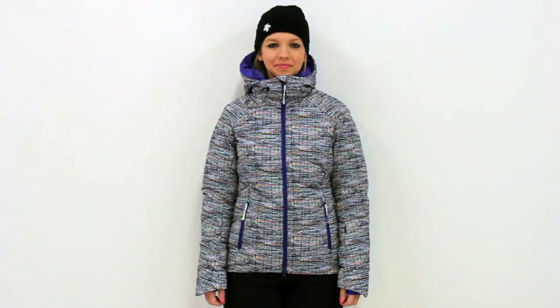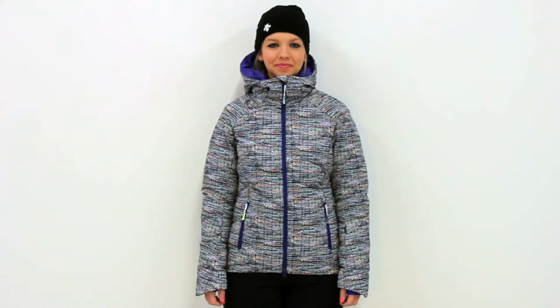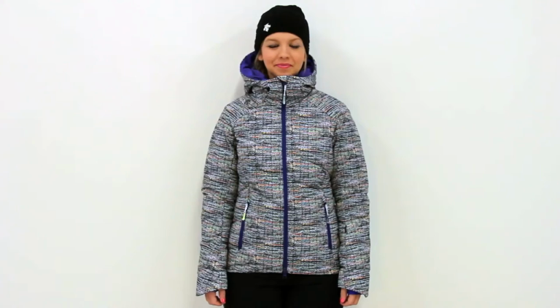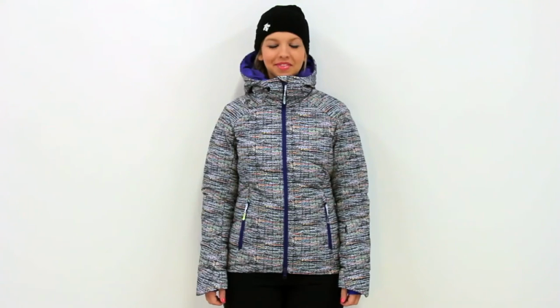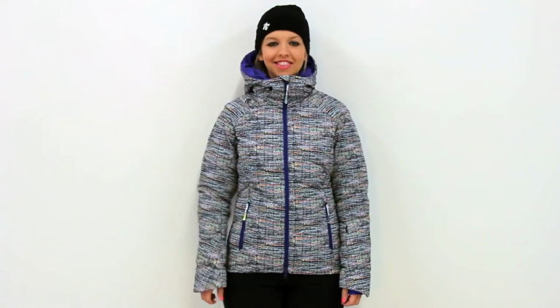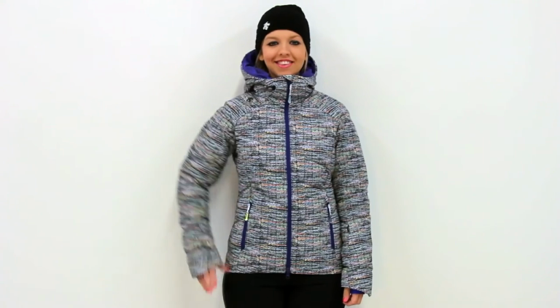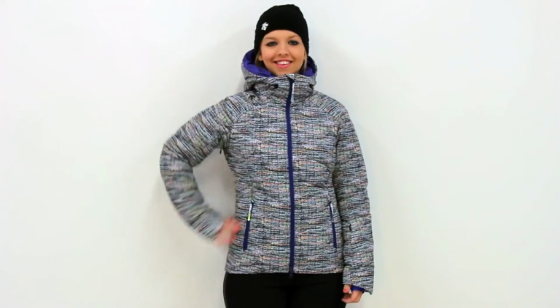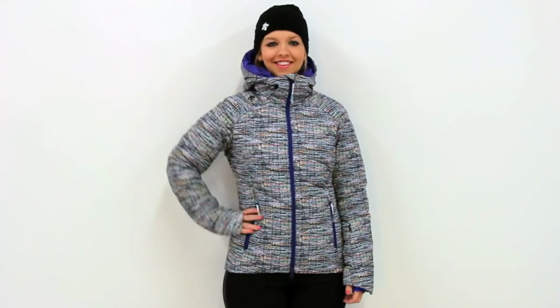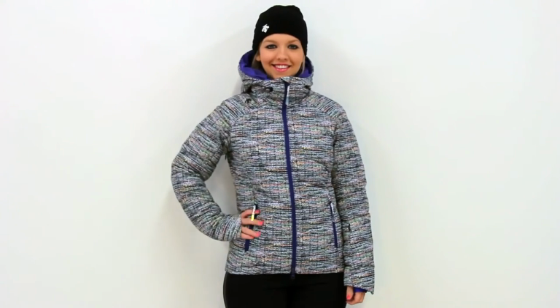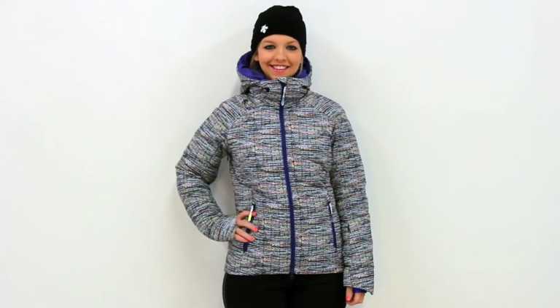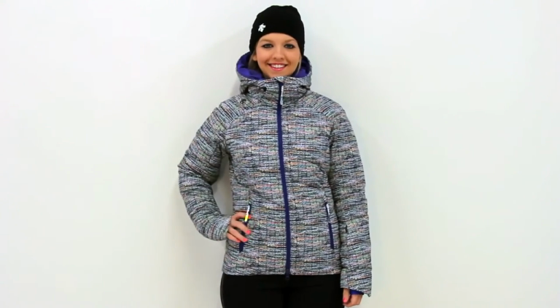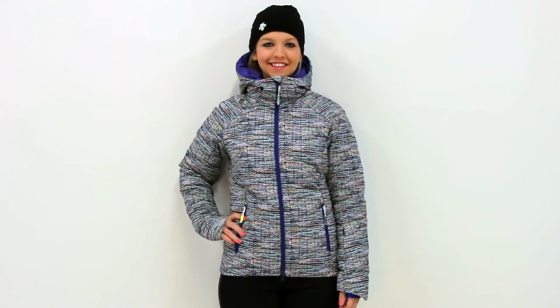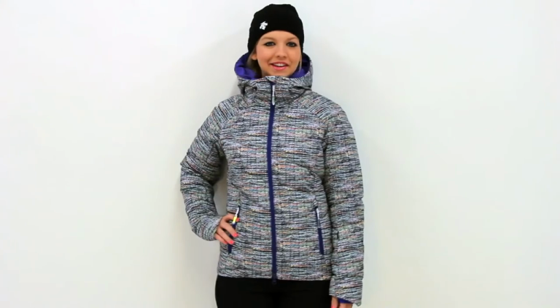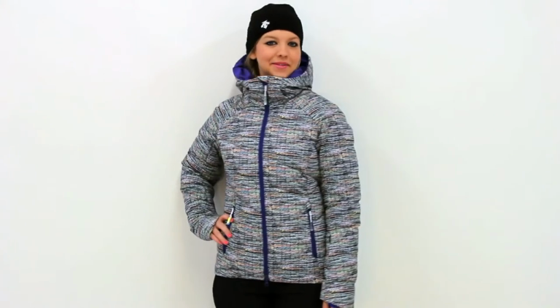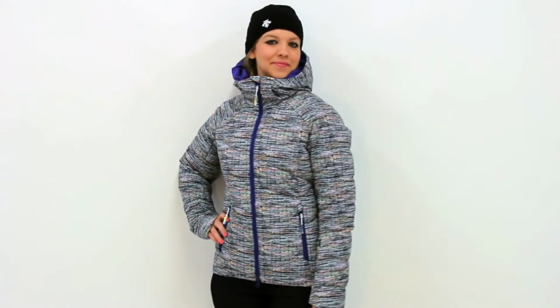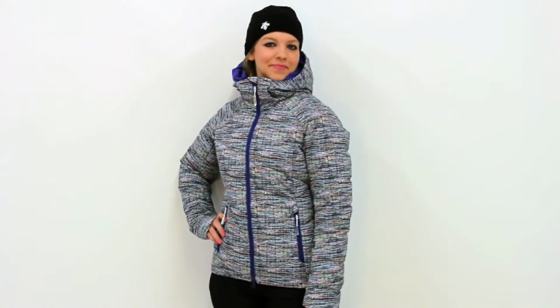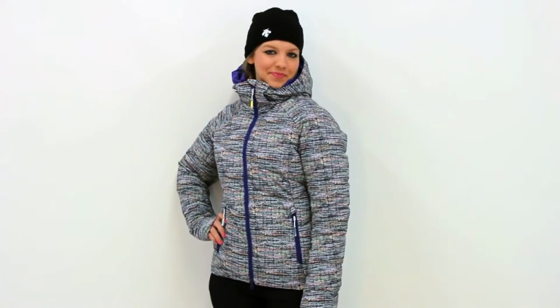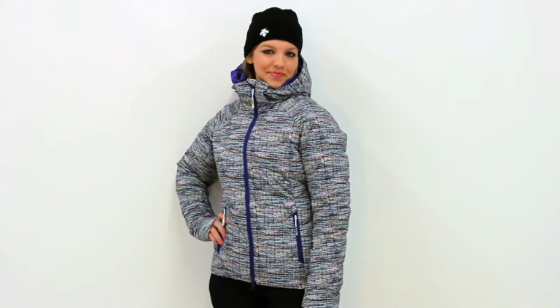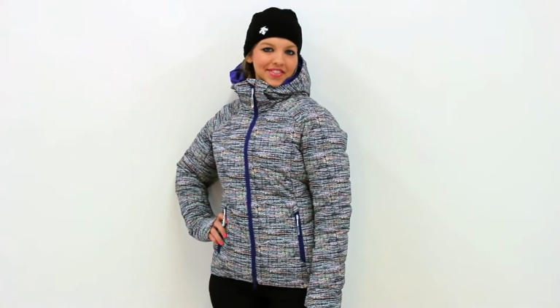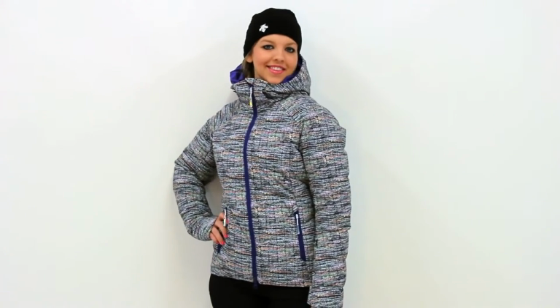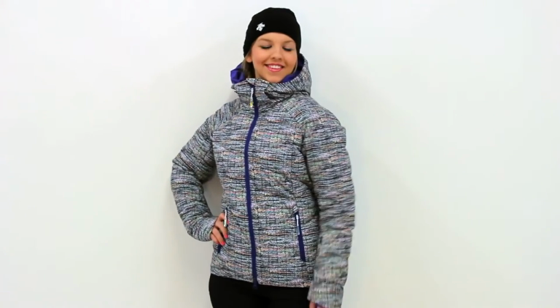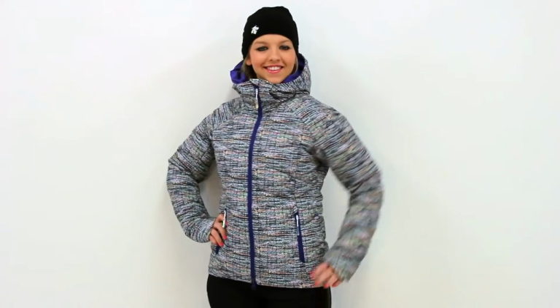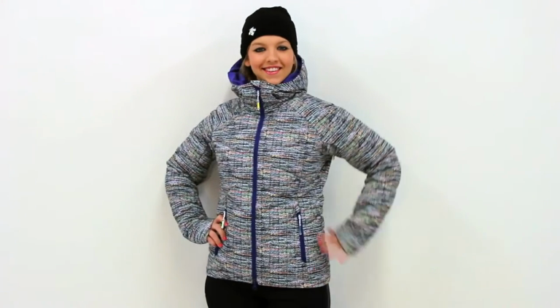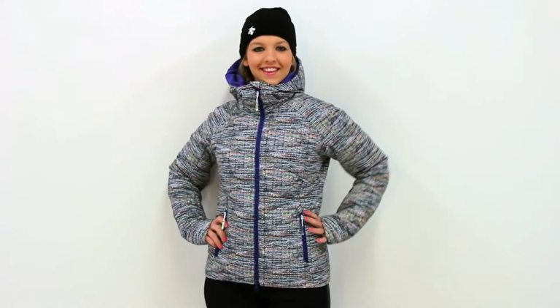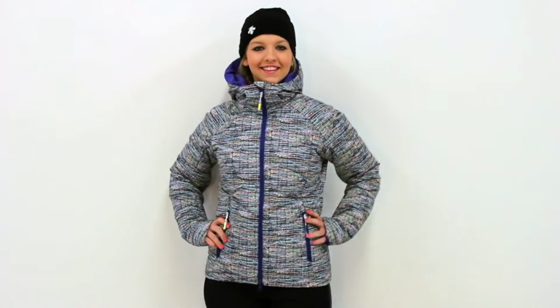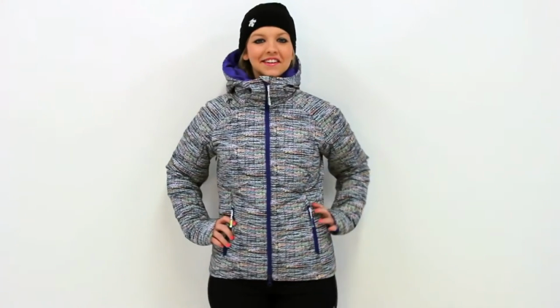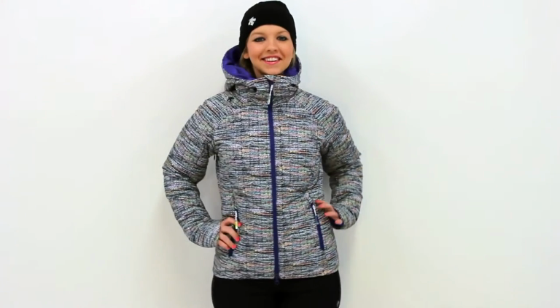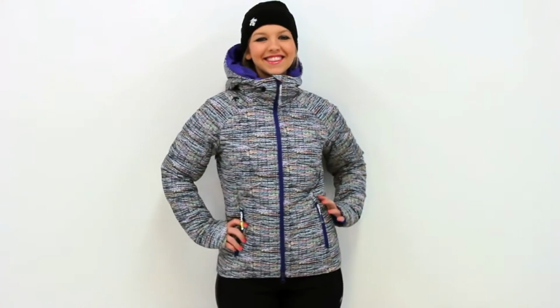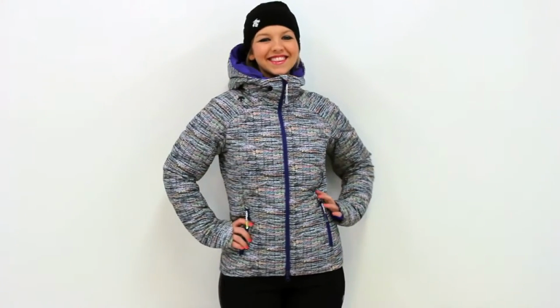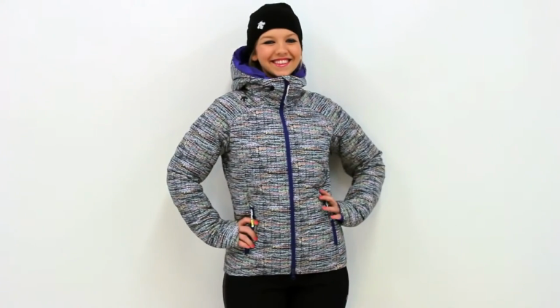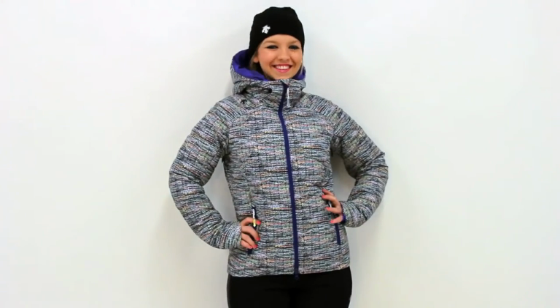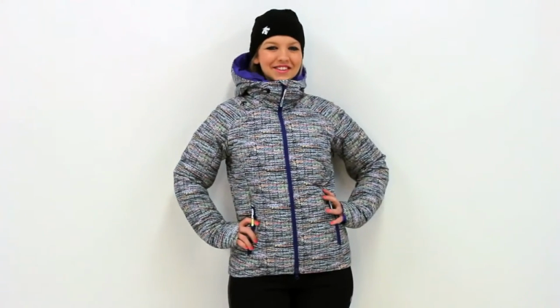Descent's Cora jacket was designed for women seeking a technical jacket with a stylish and flirty flair.